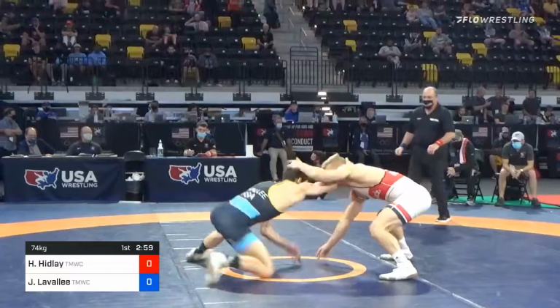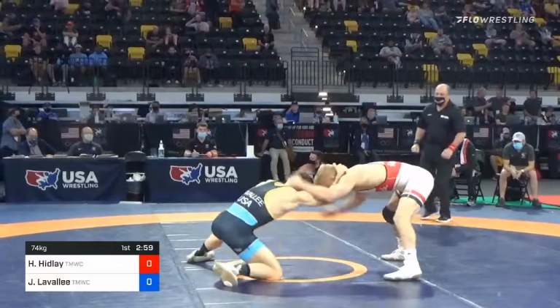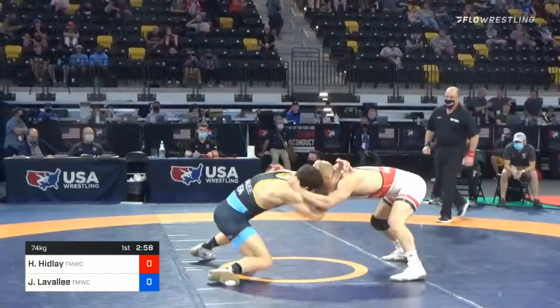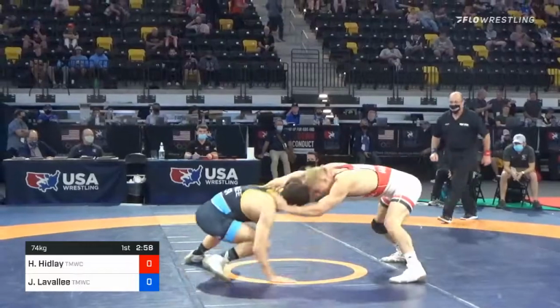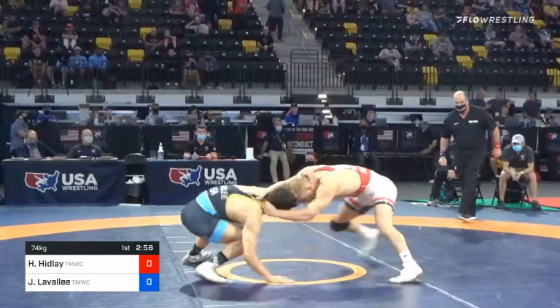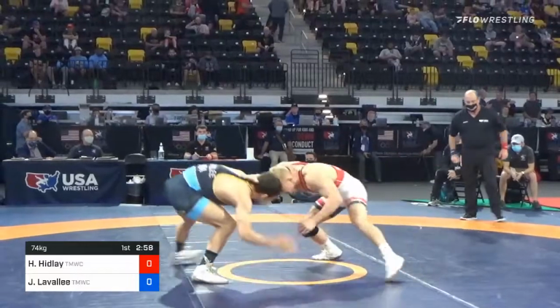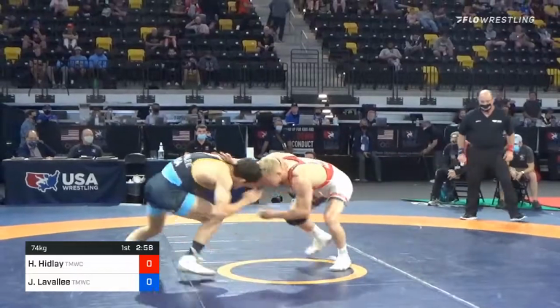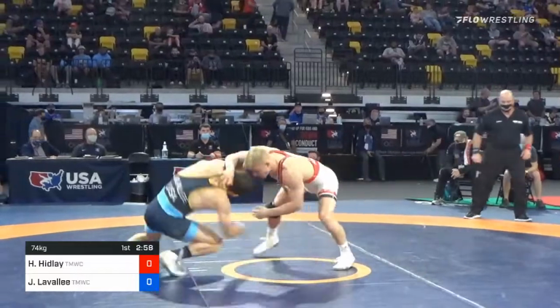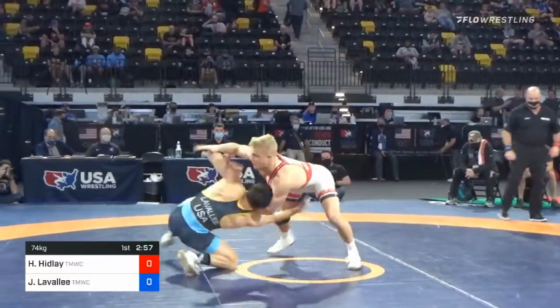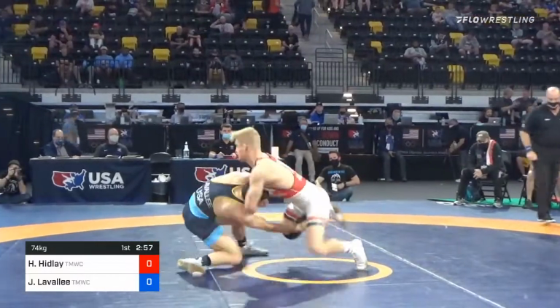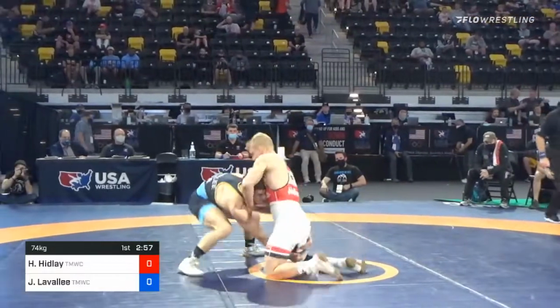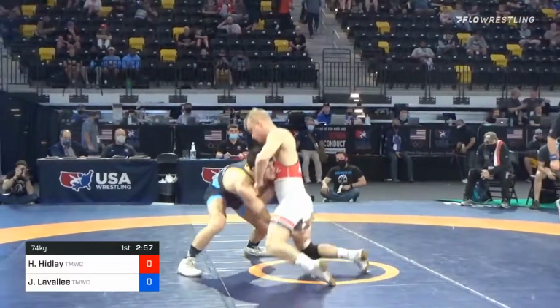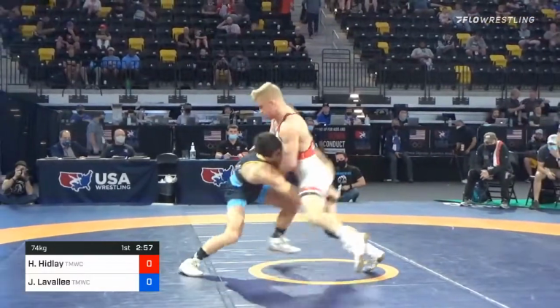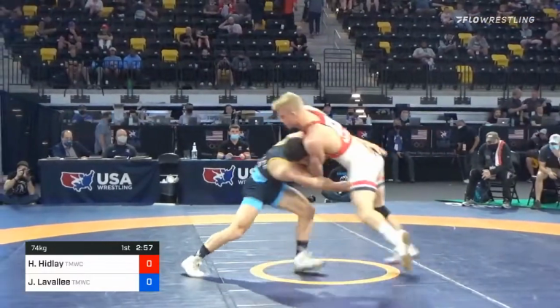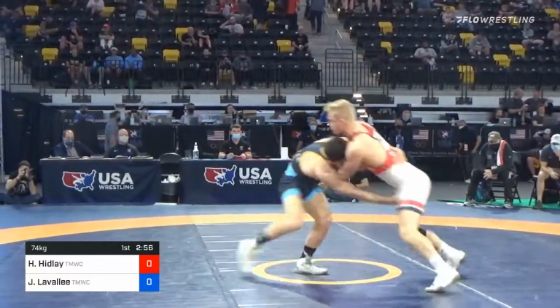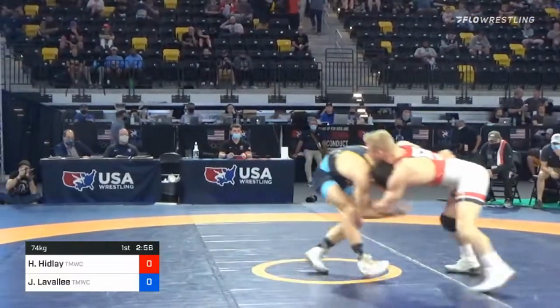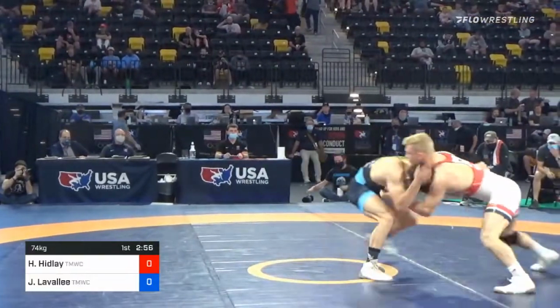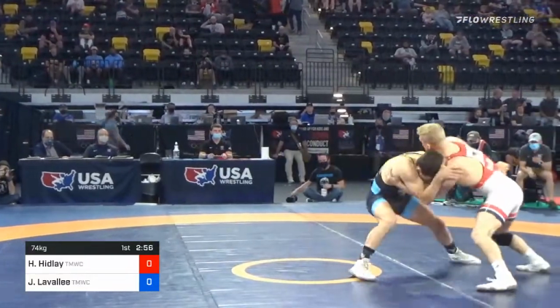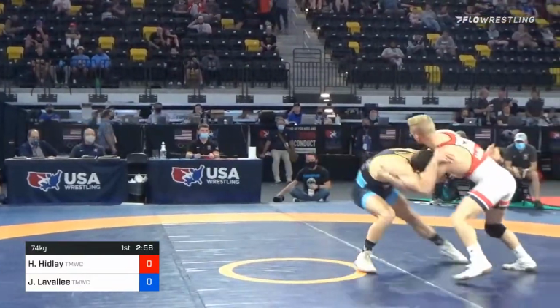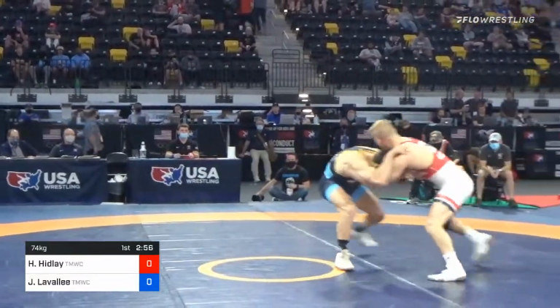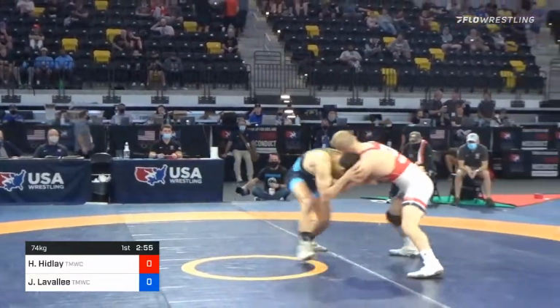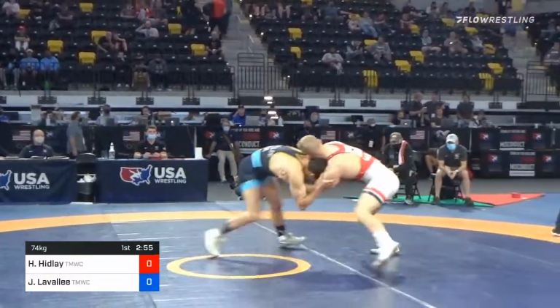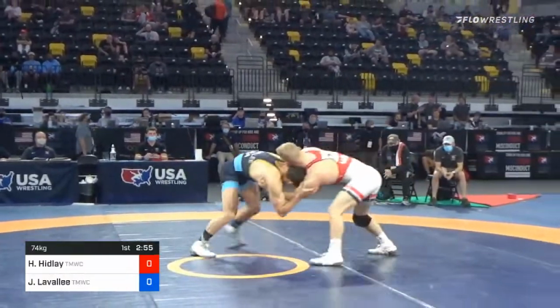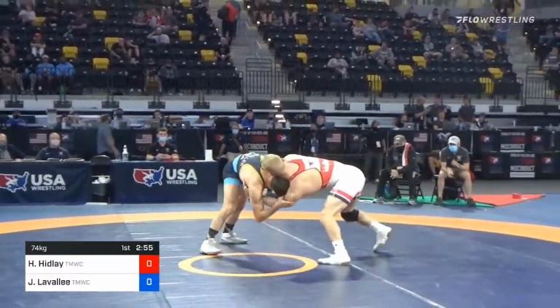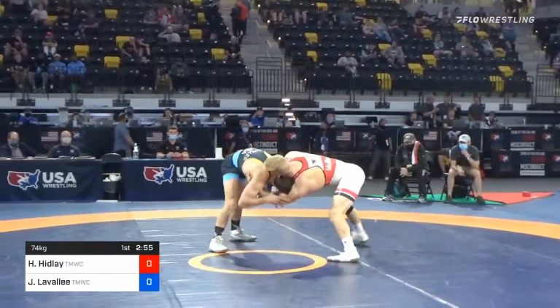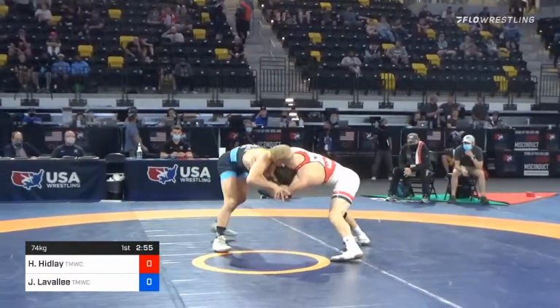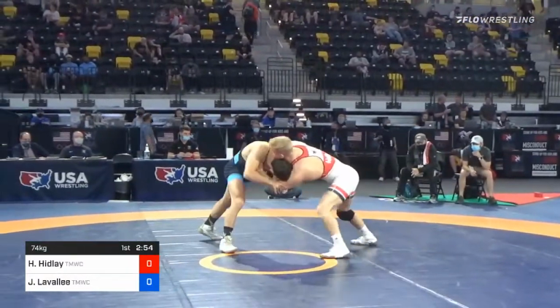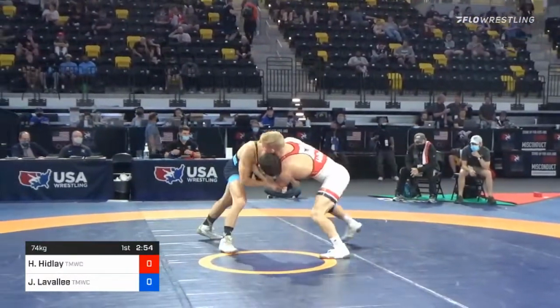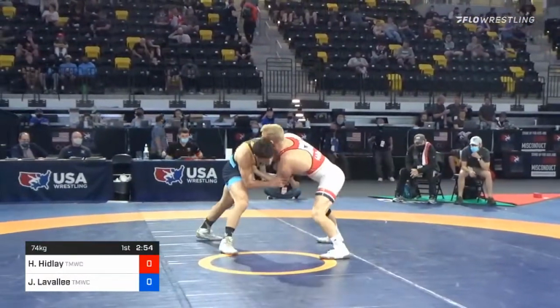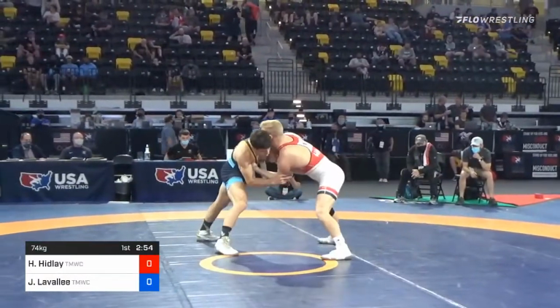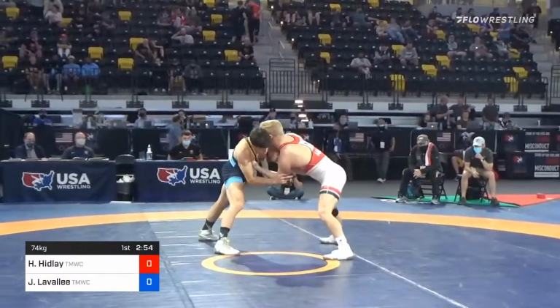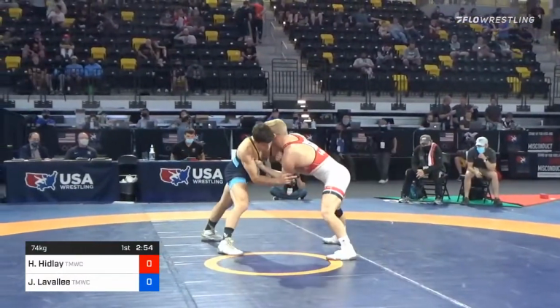Joey Lavallee, an NCAA finalist in the blue. Two NCAA finalists on the mat right now.